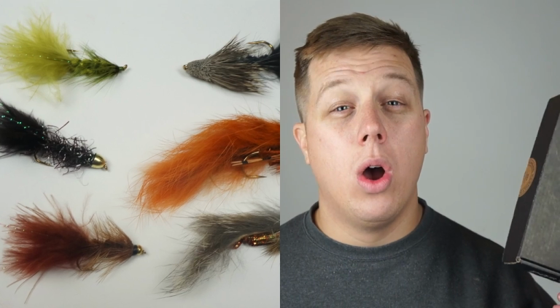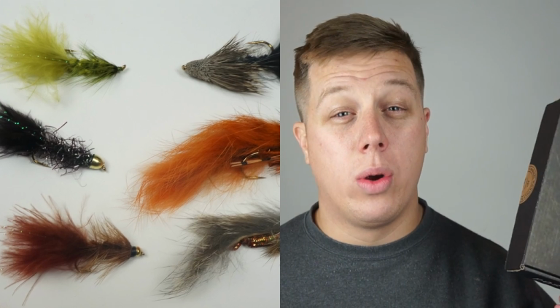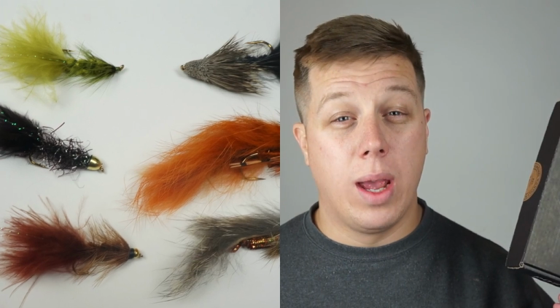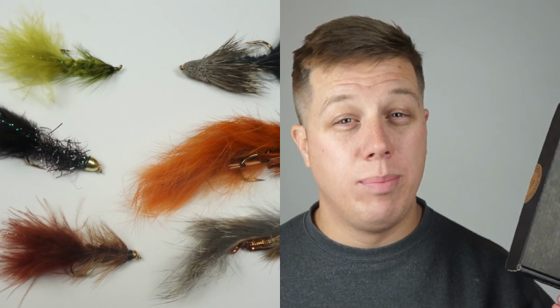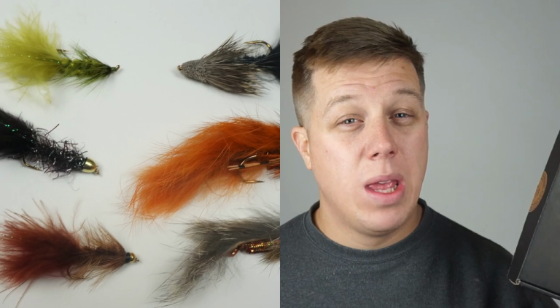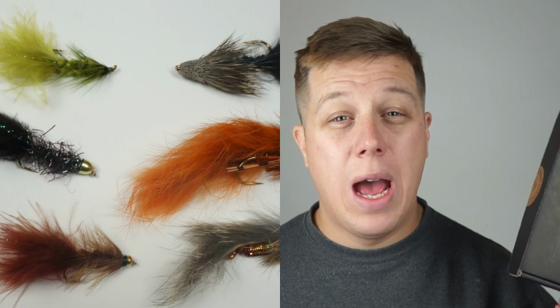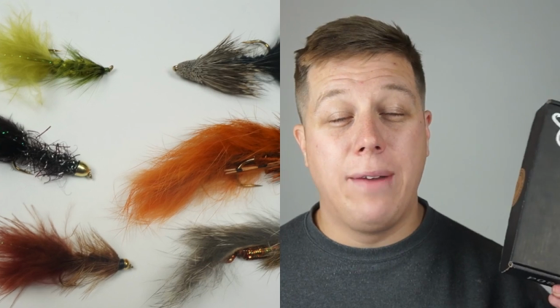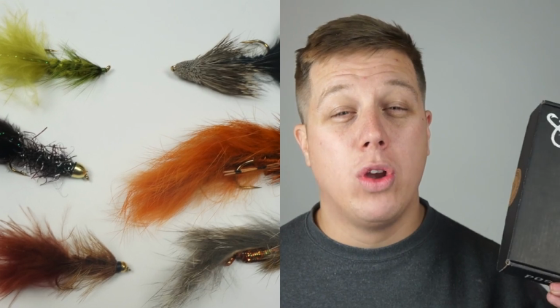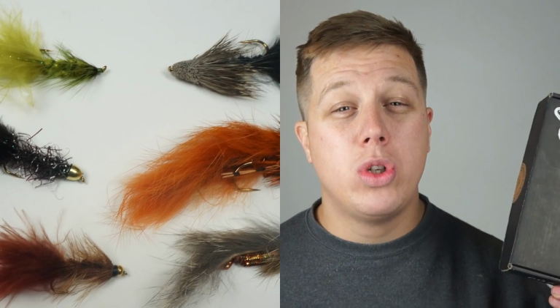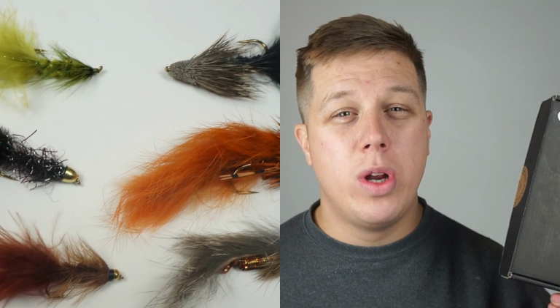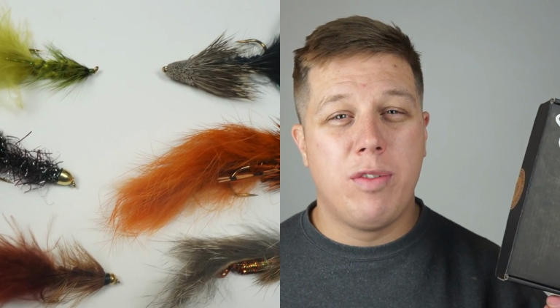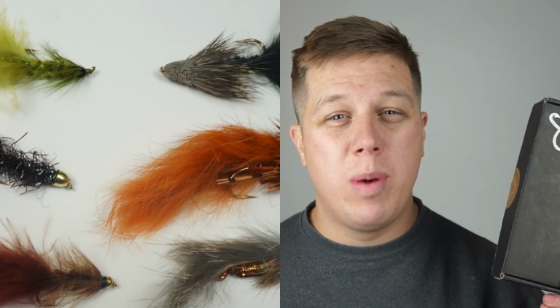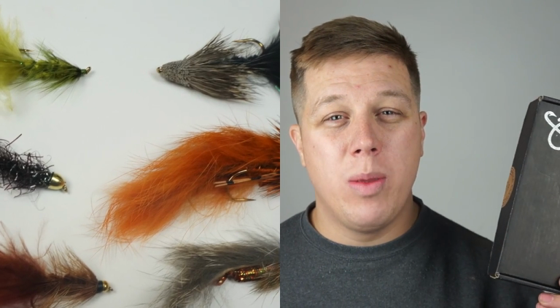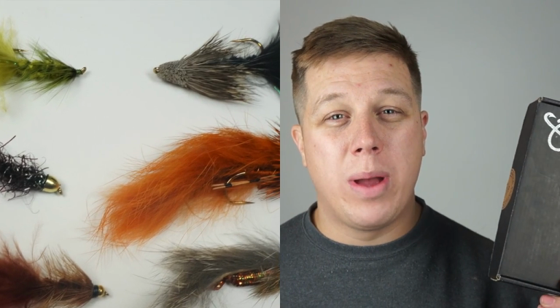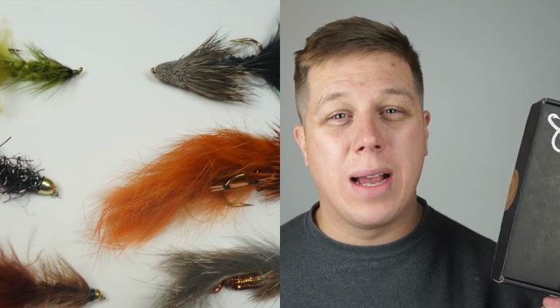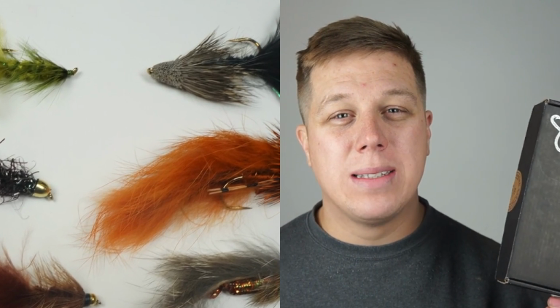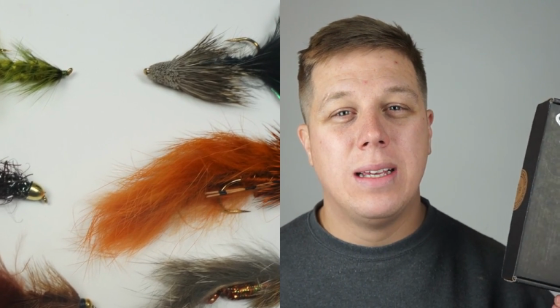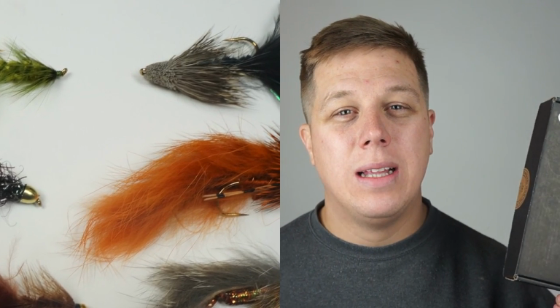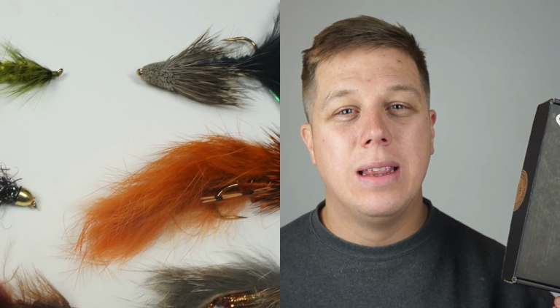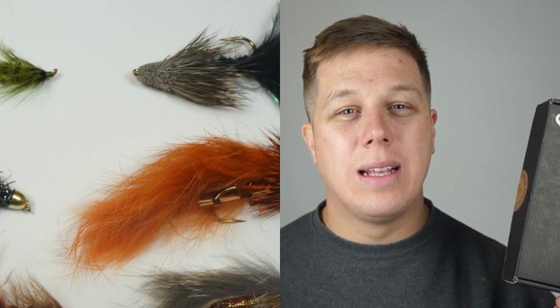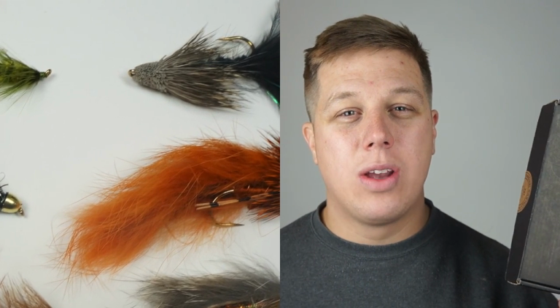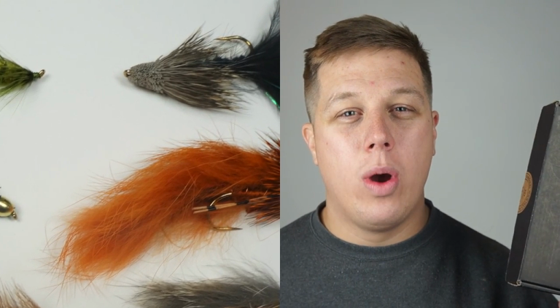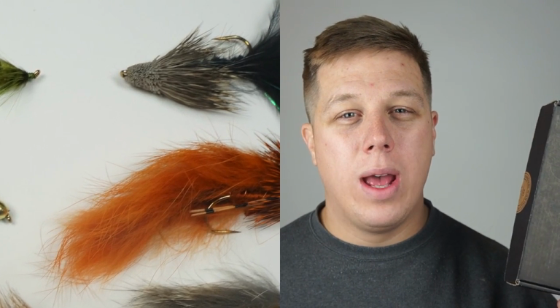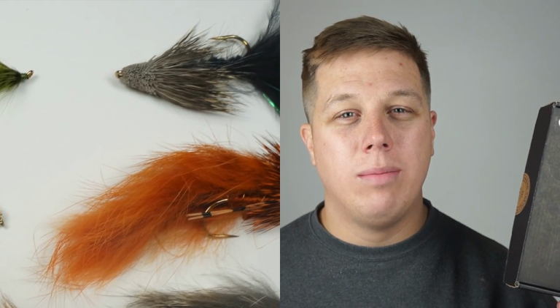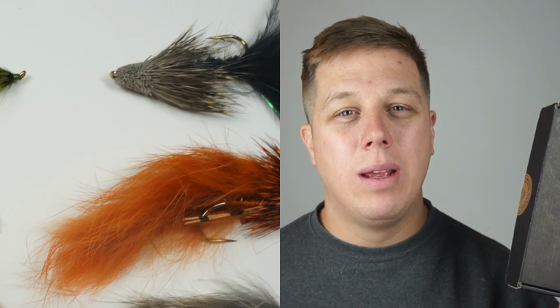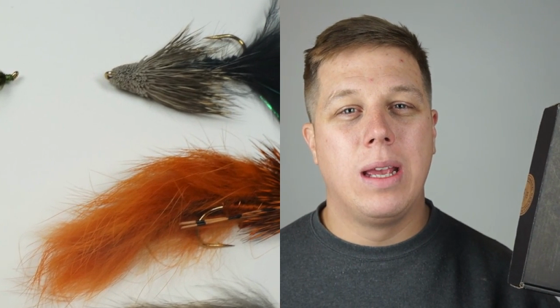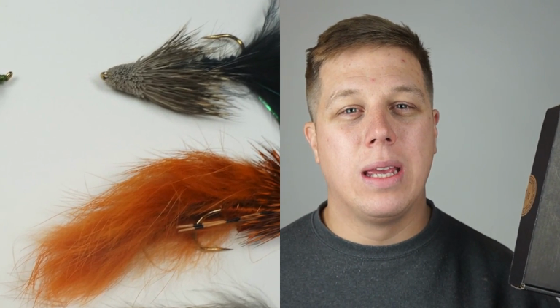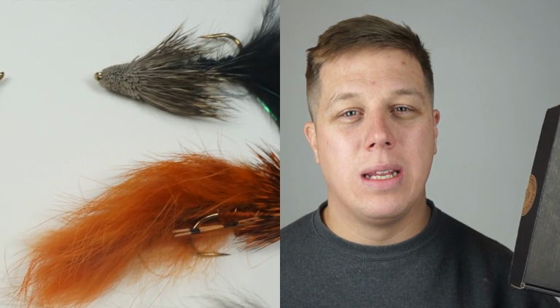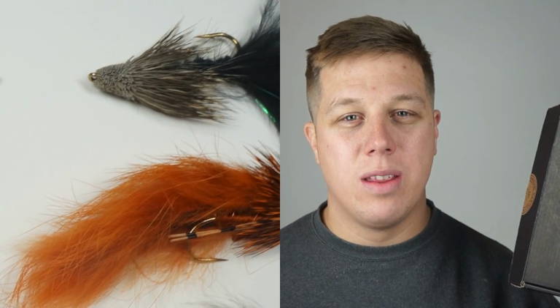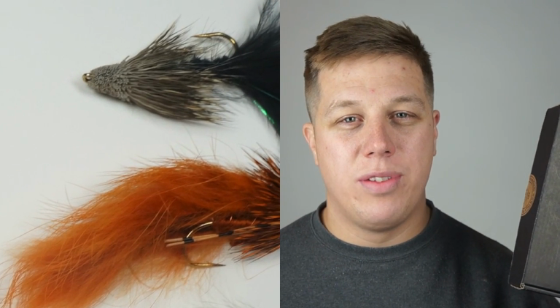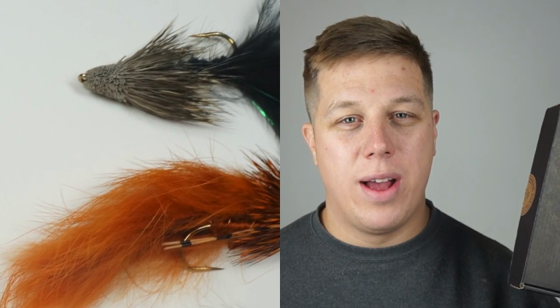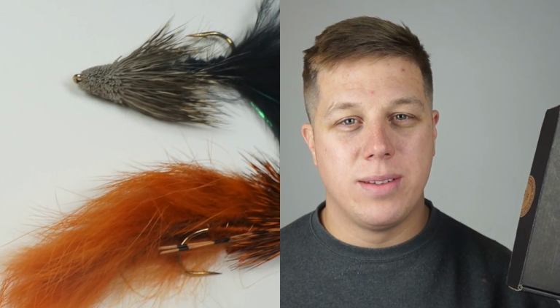Okay, I've told you enough about the box — let's go ahead and get into the flies.